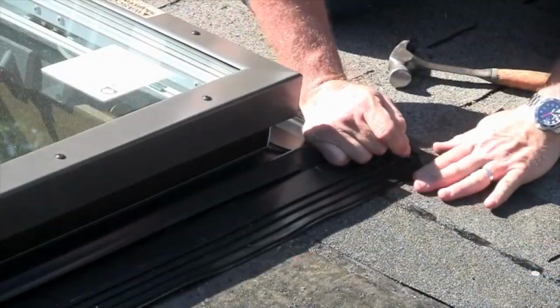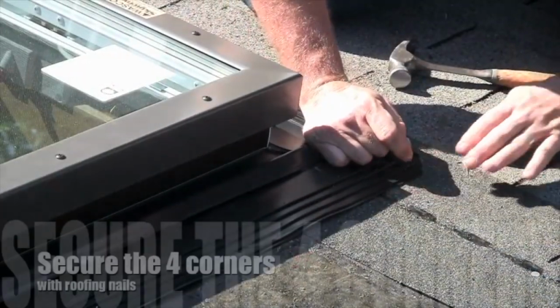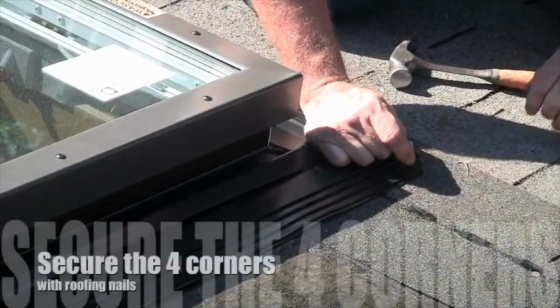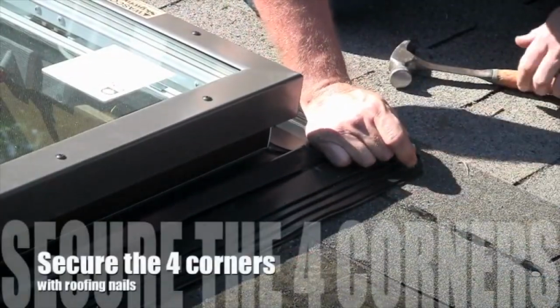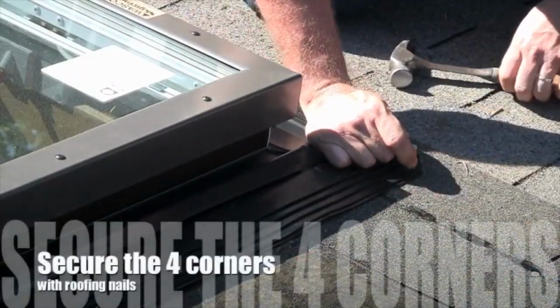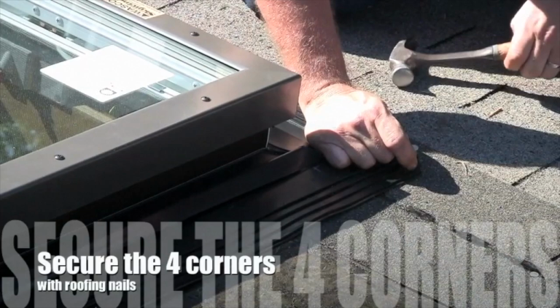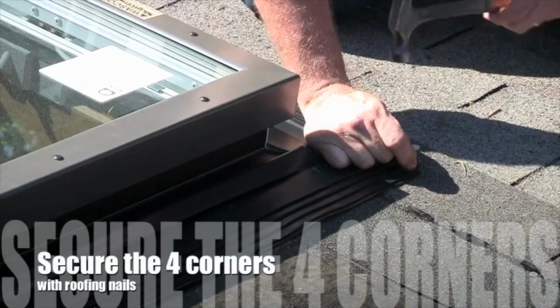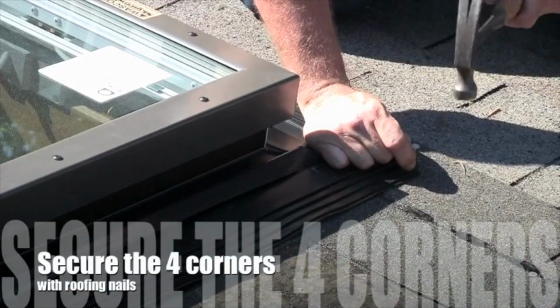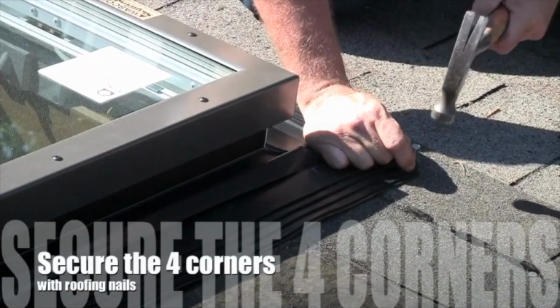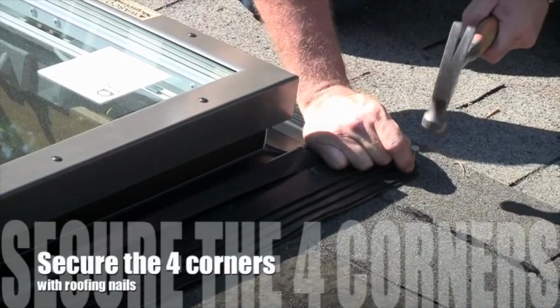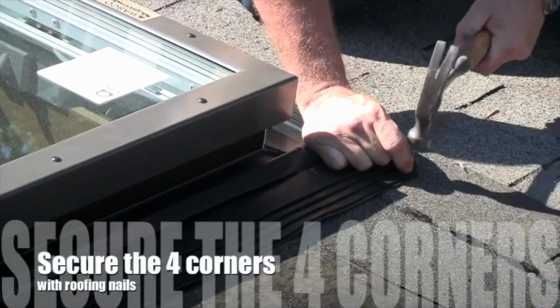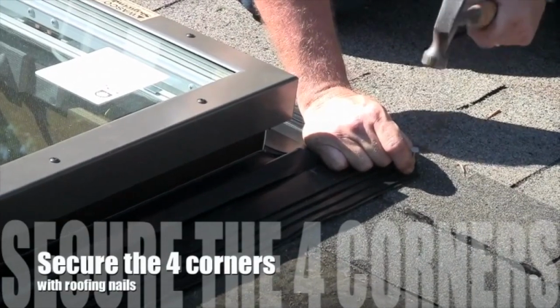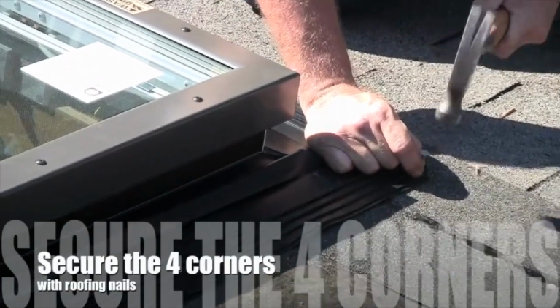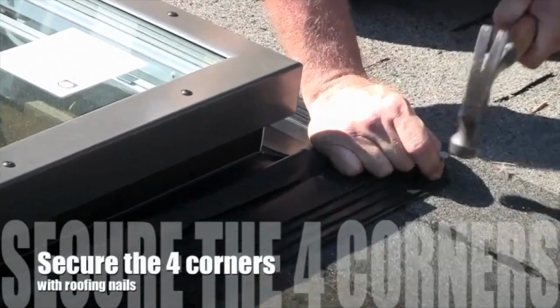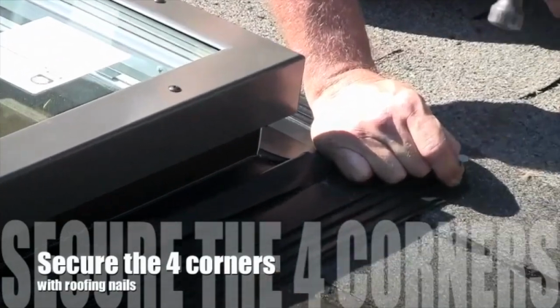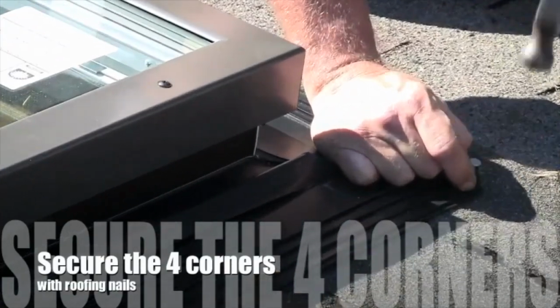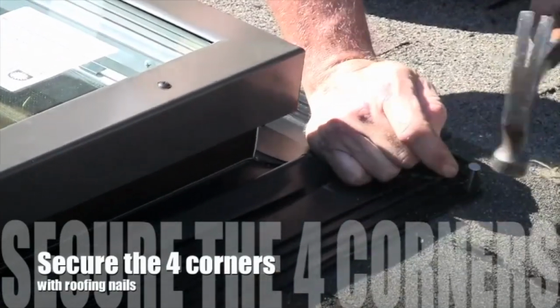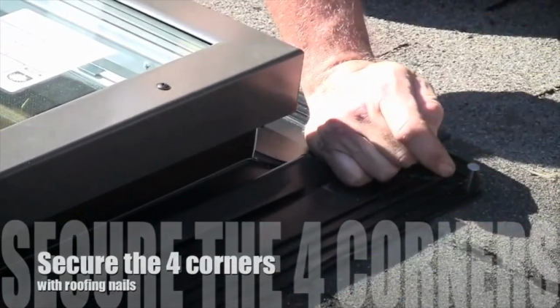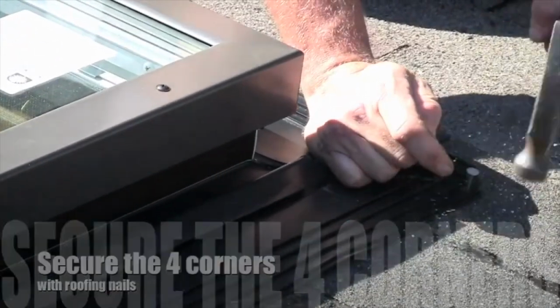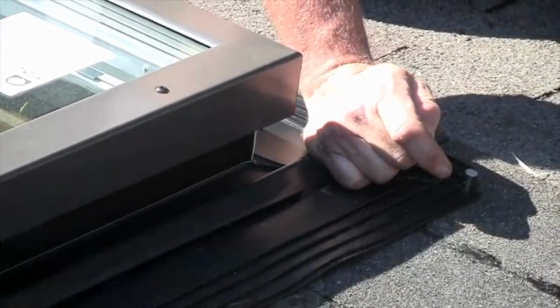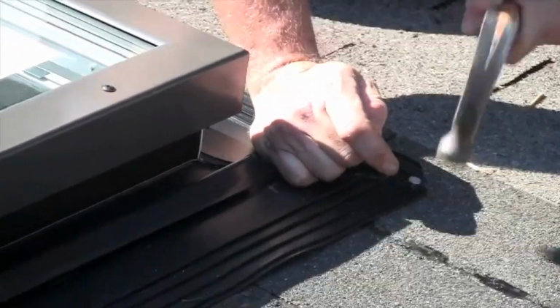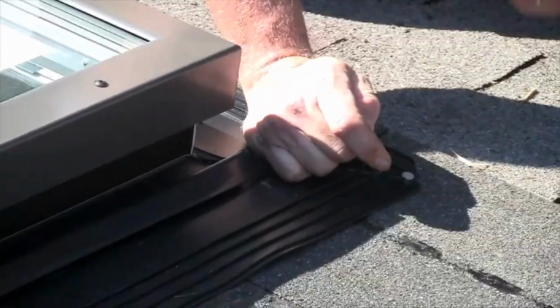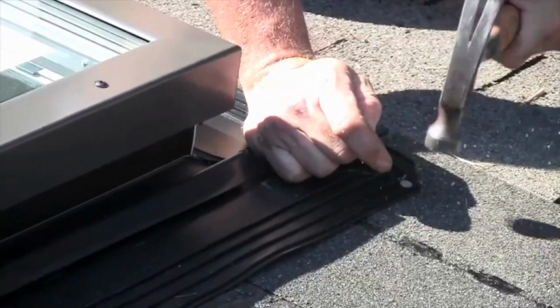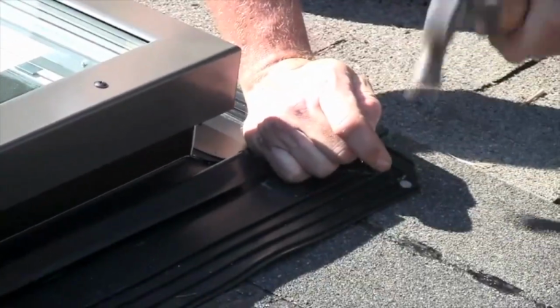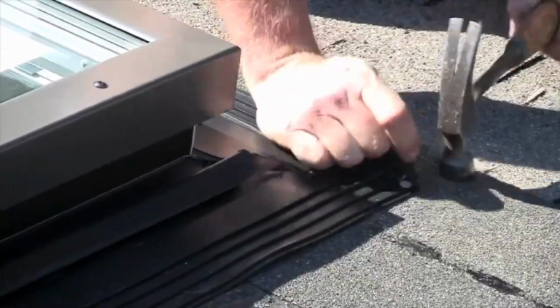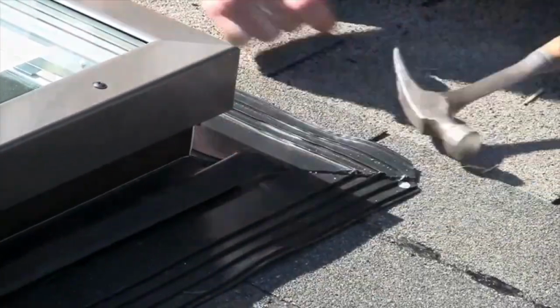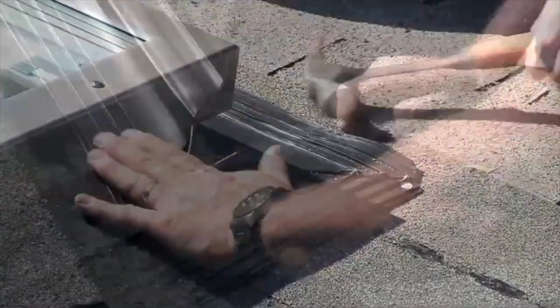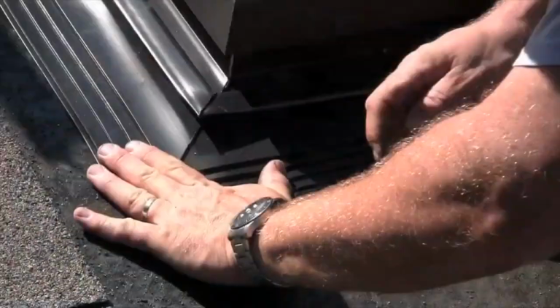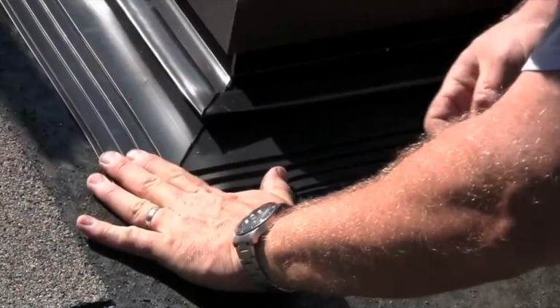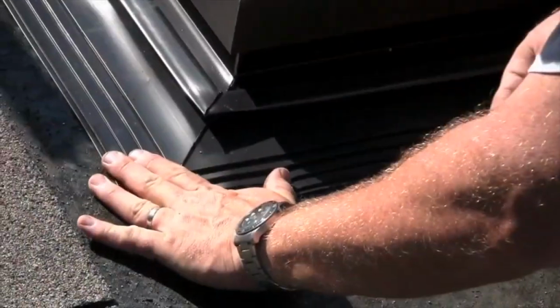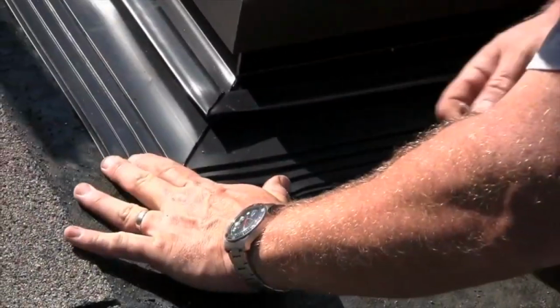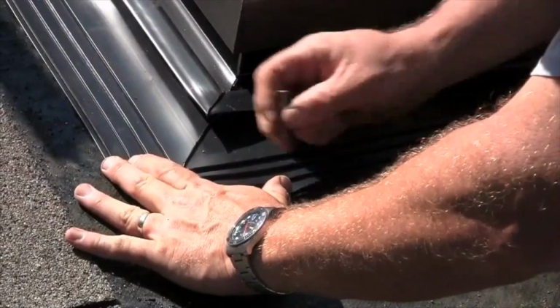Next, smooth the four corners out and secure with a roofing nail or similar fastener to help hold the flange in proper position.